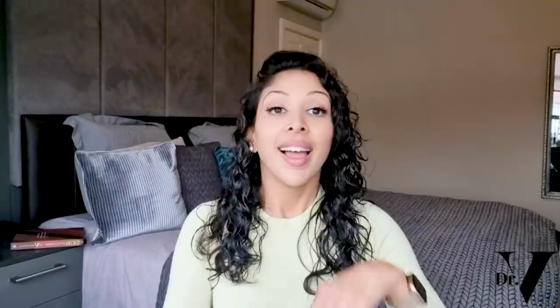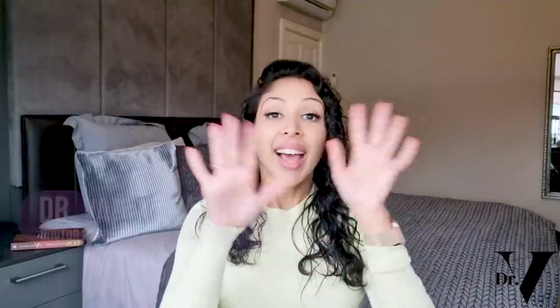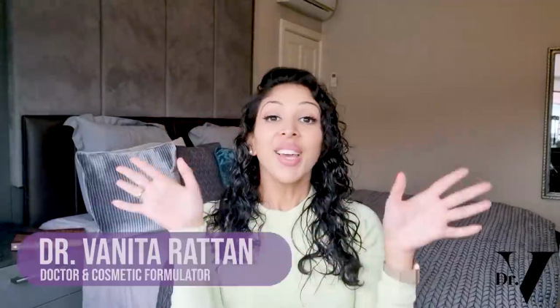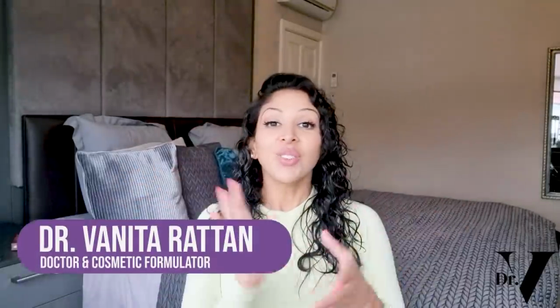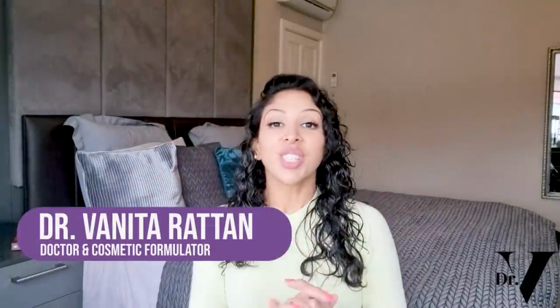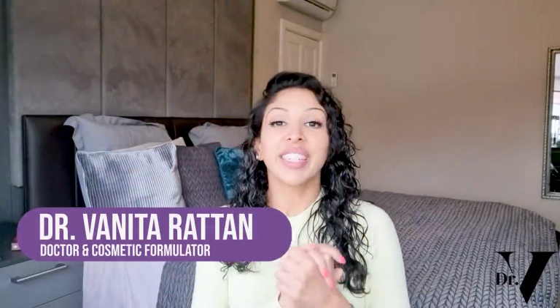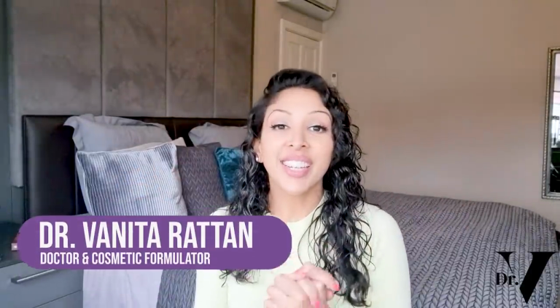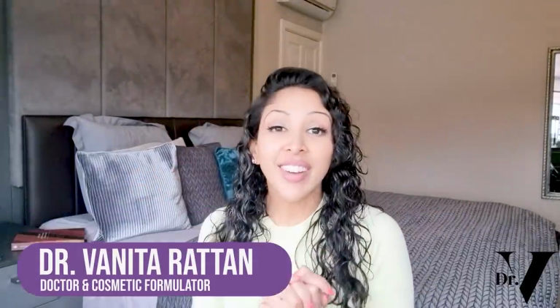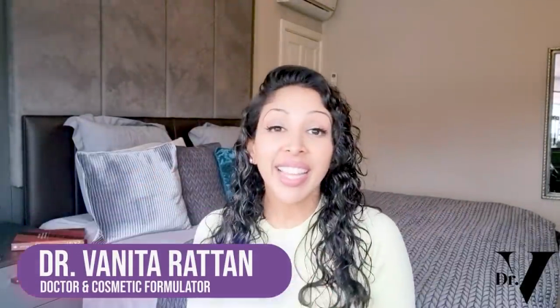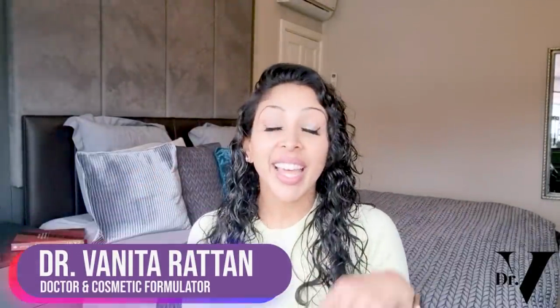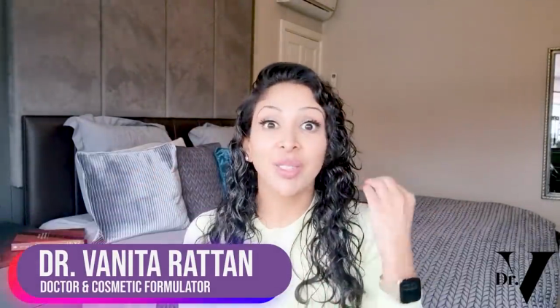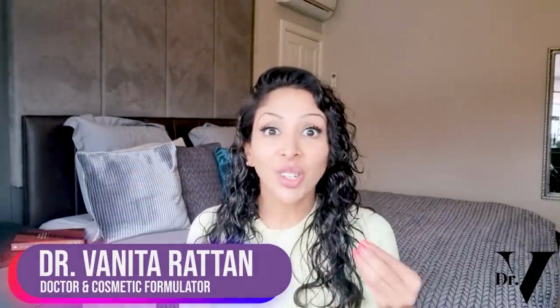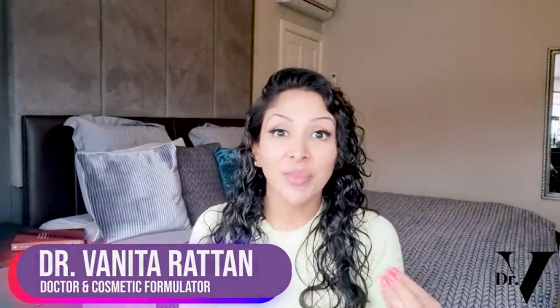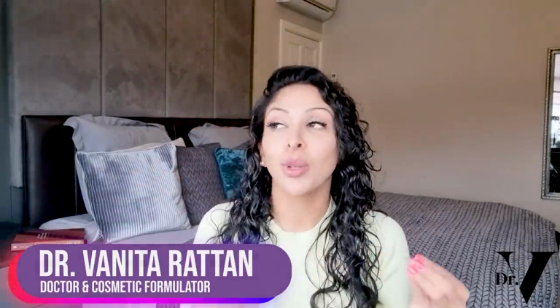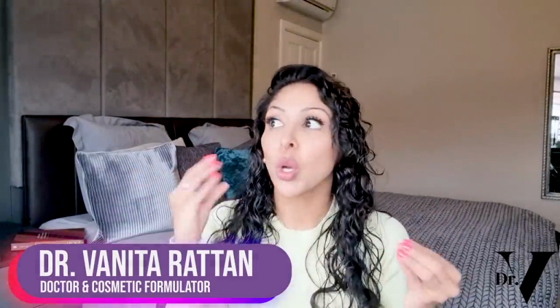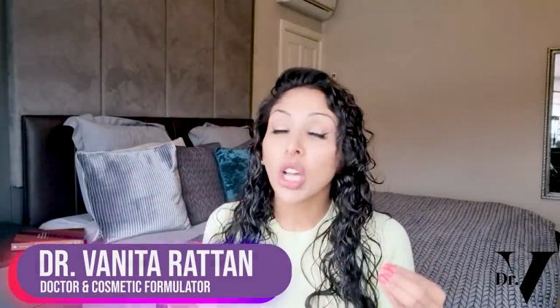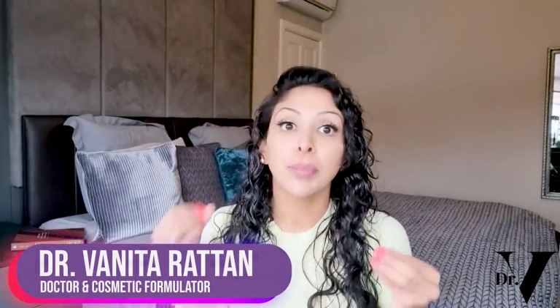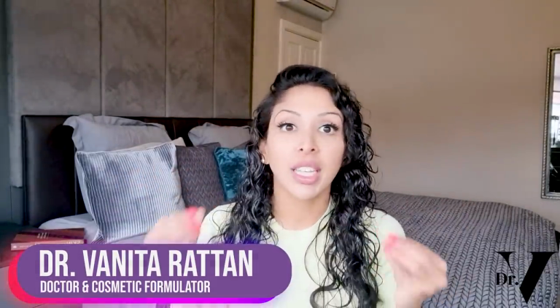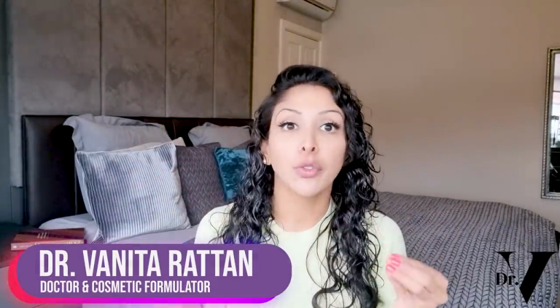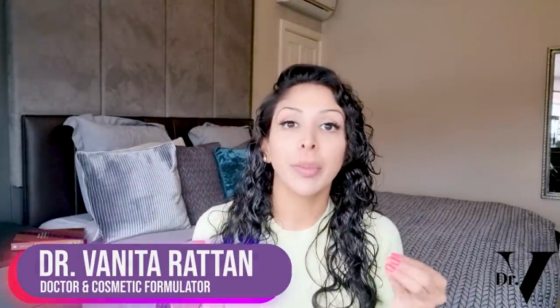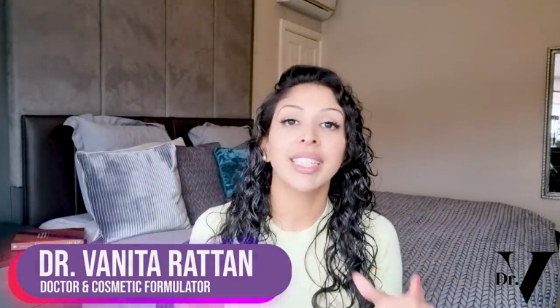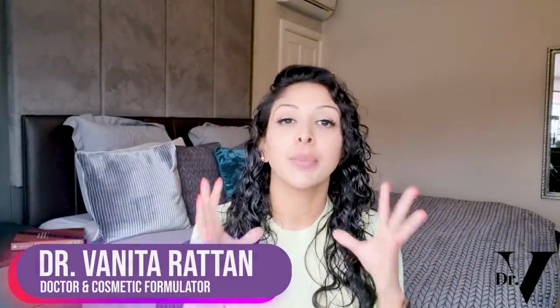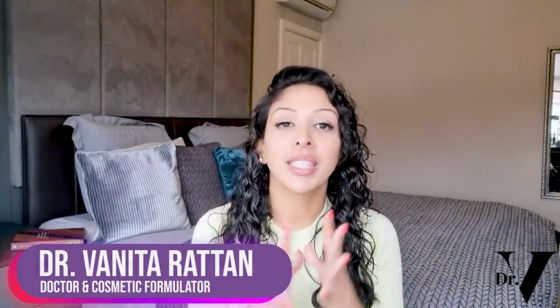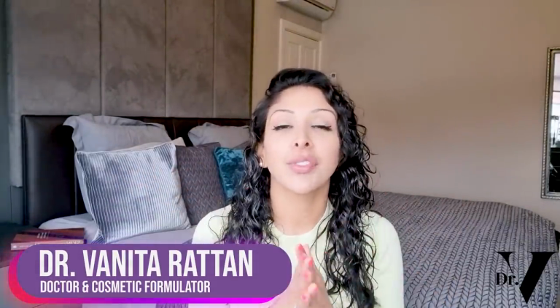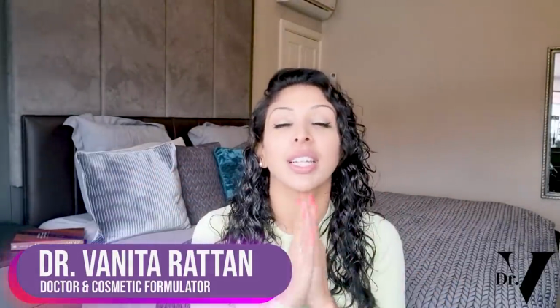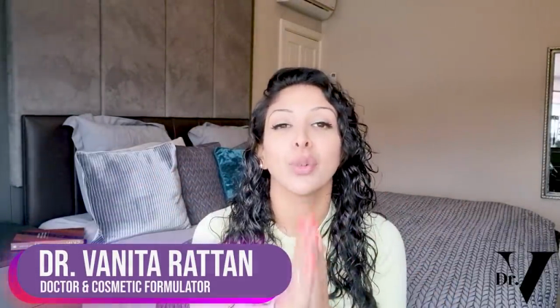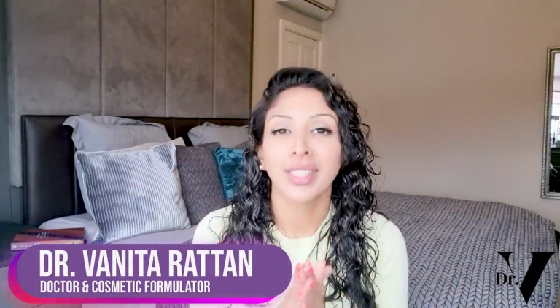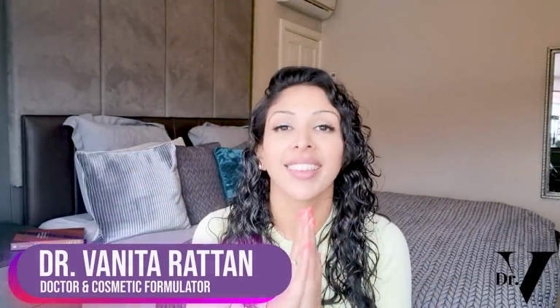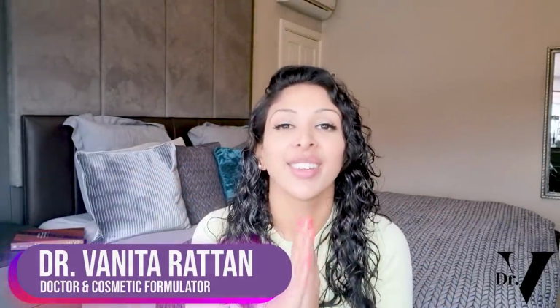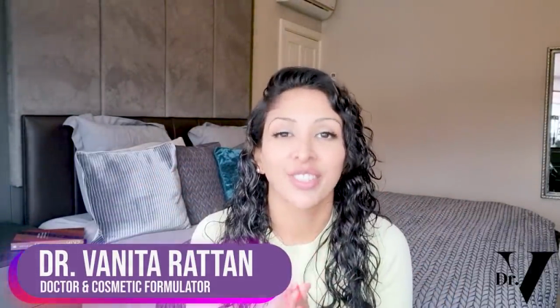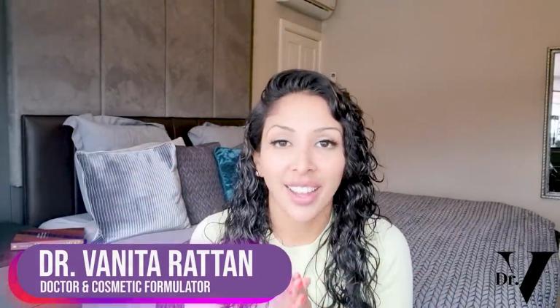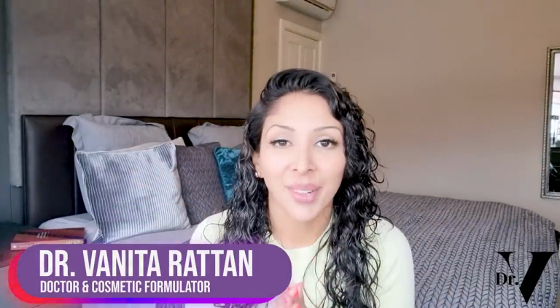Hello, I'm Dr. Benita Rattan. I'm a doctor, but I'm also a cosmetic formulator specifically for skin of colour.